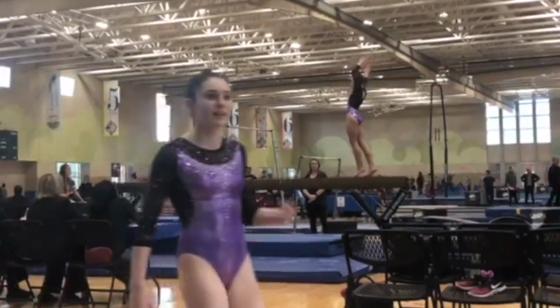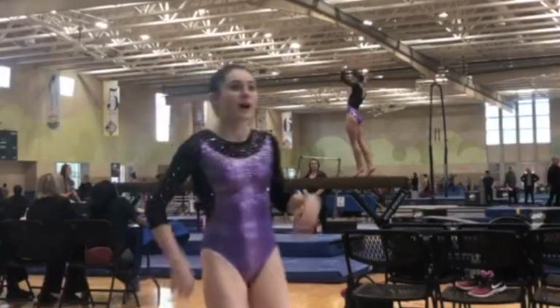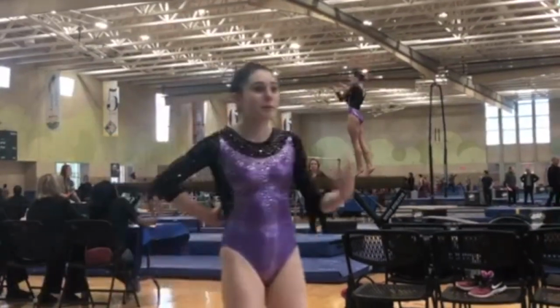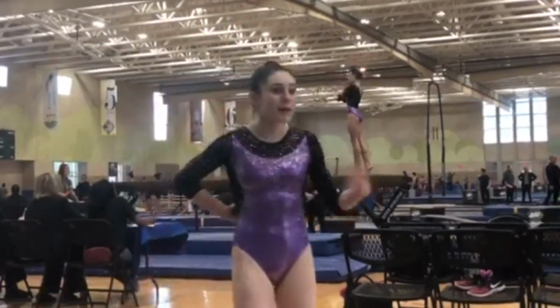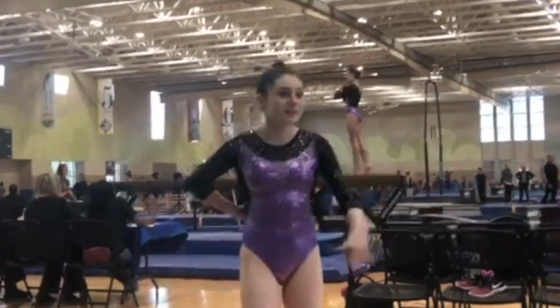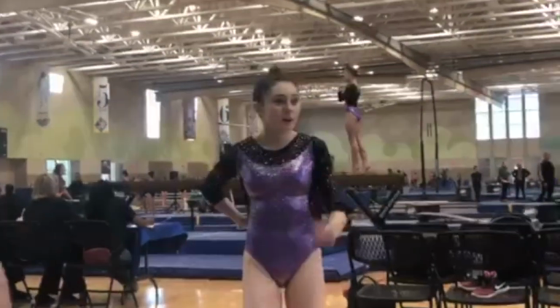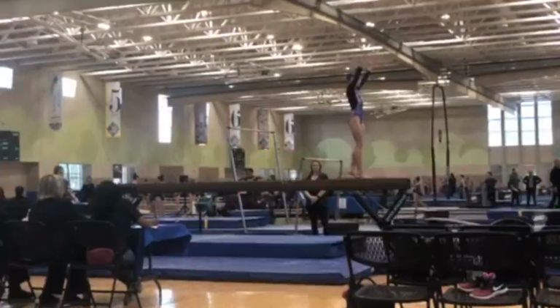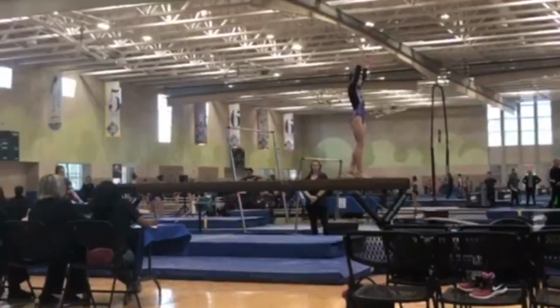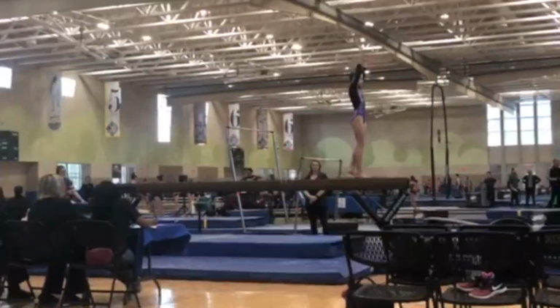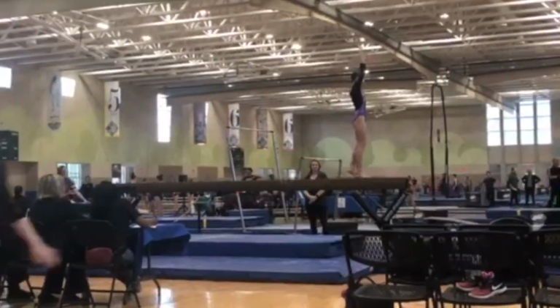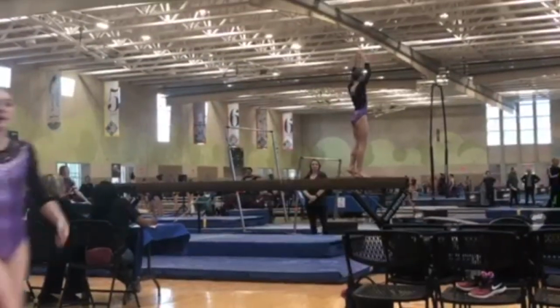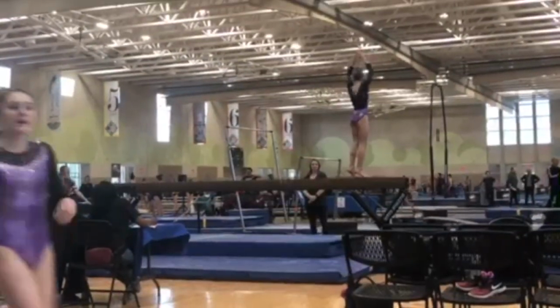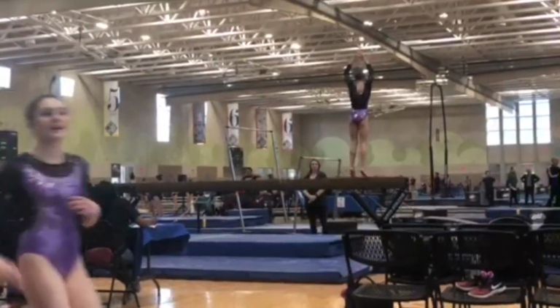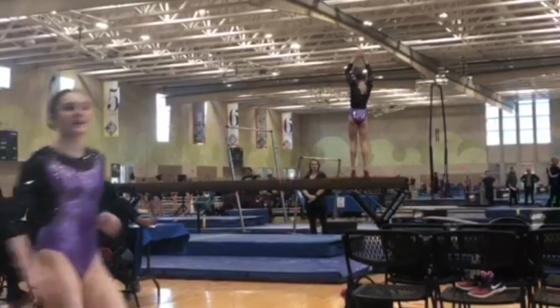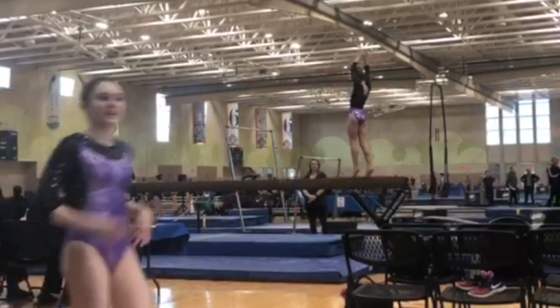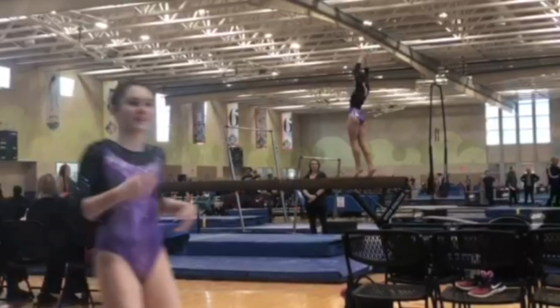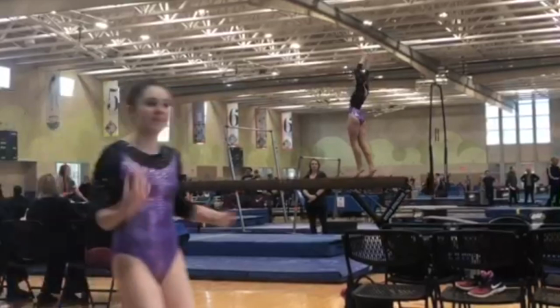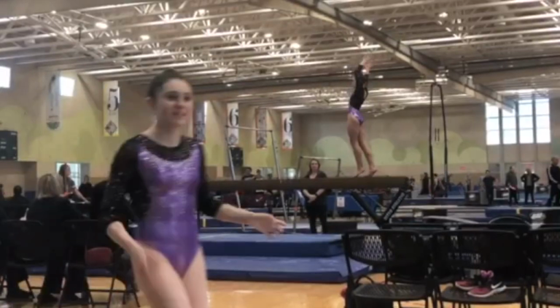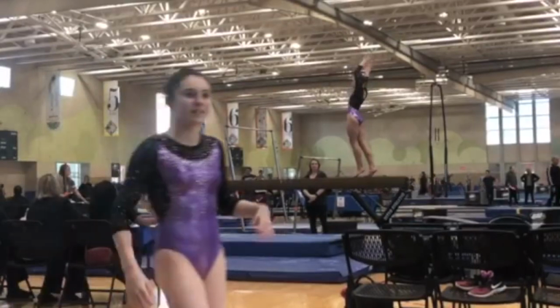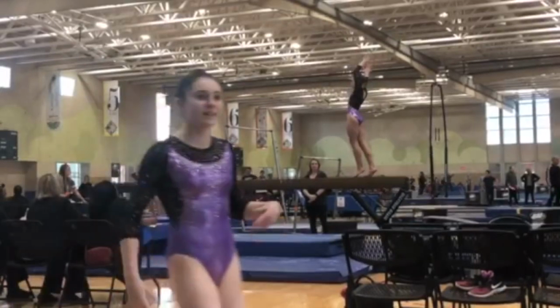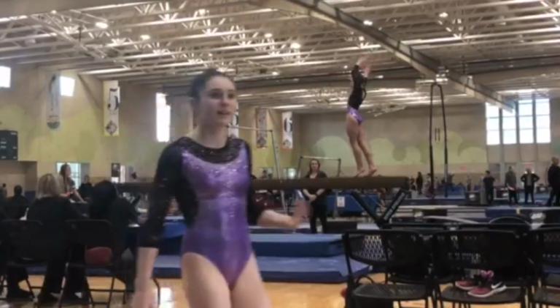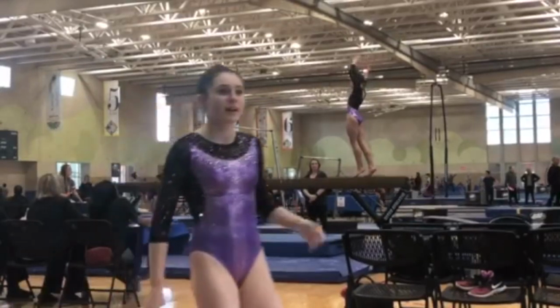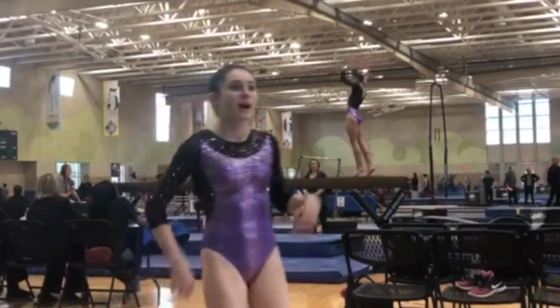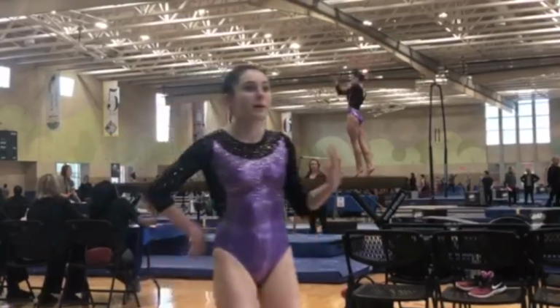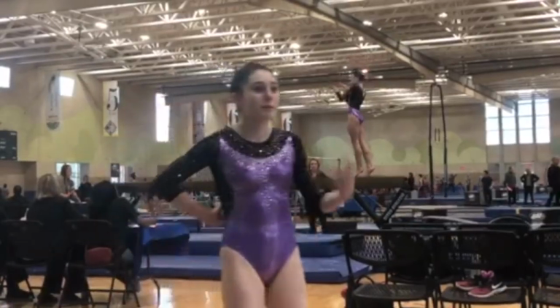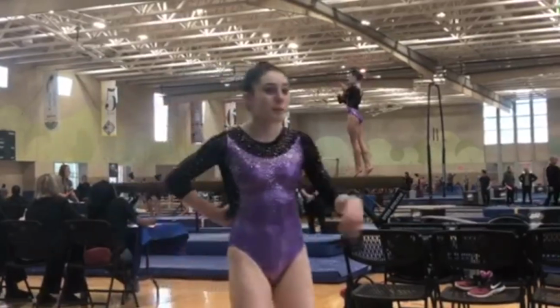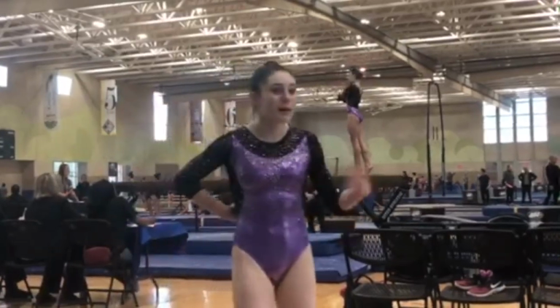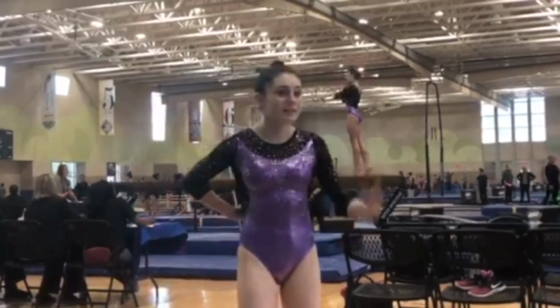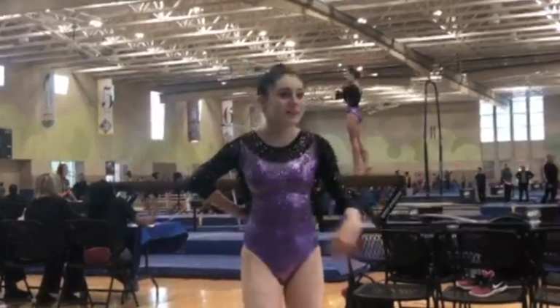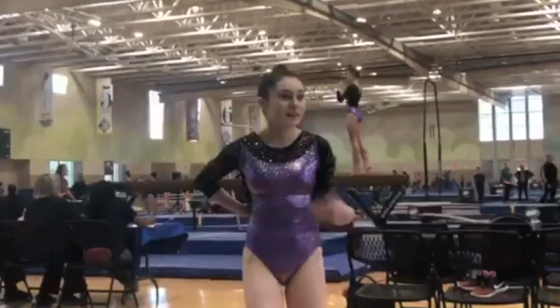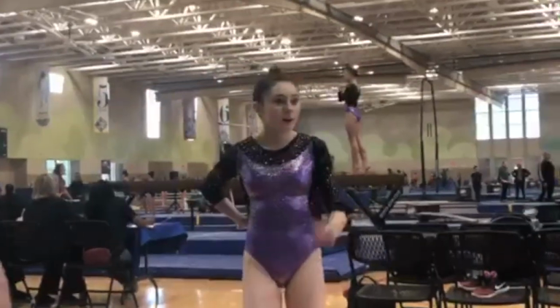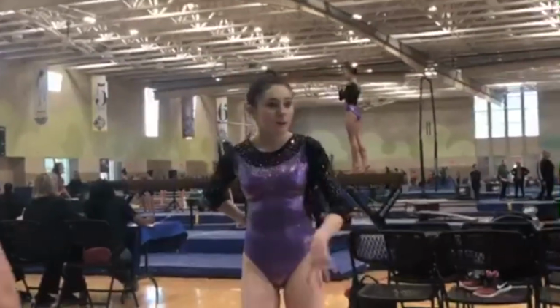As Claire does her pivot turn, you can see that she arches her back, so that would be a deduction right there.